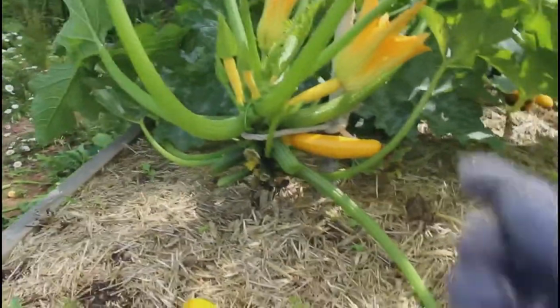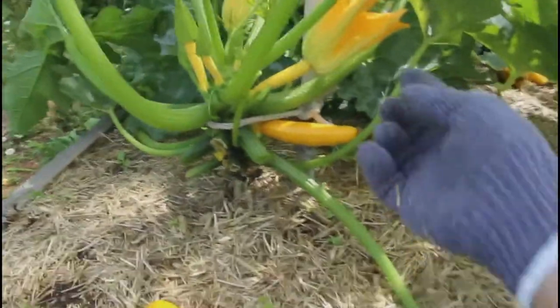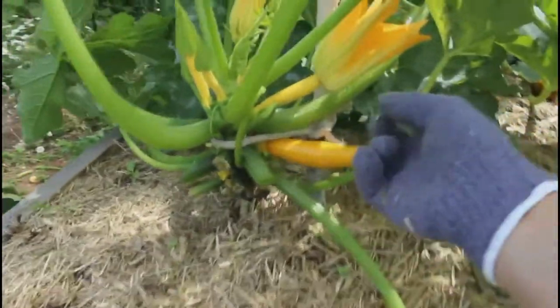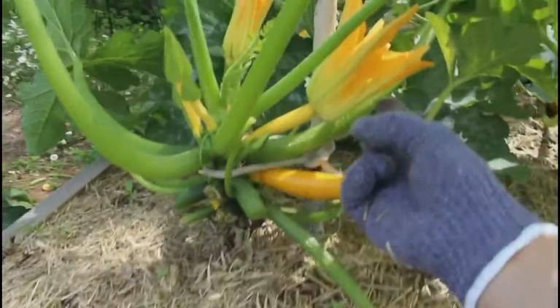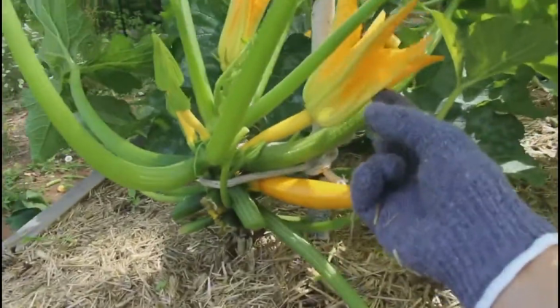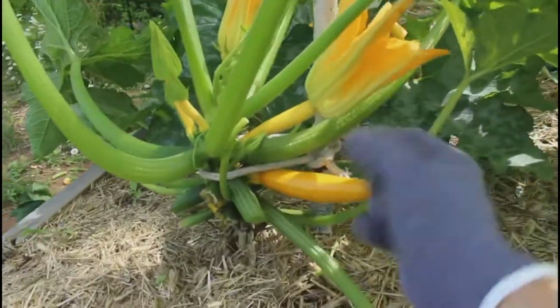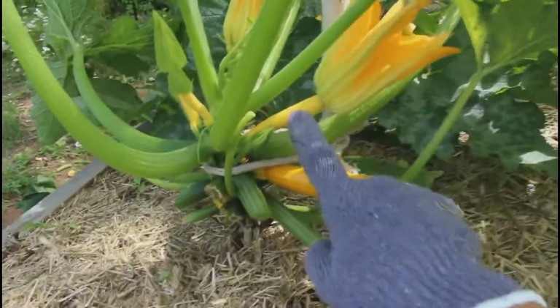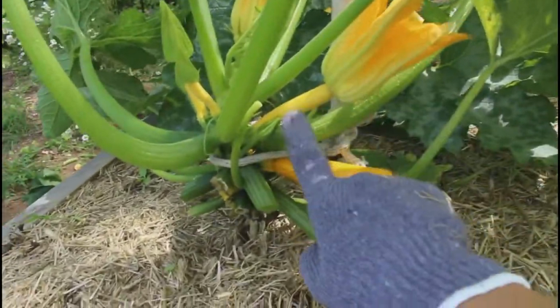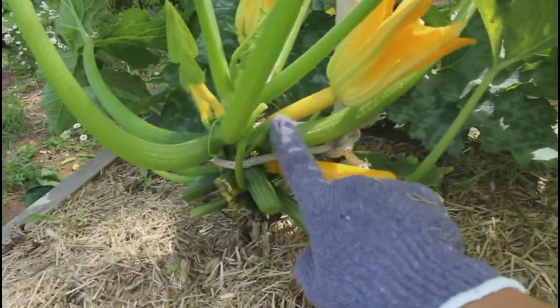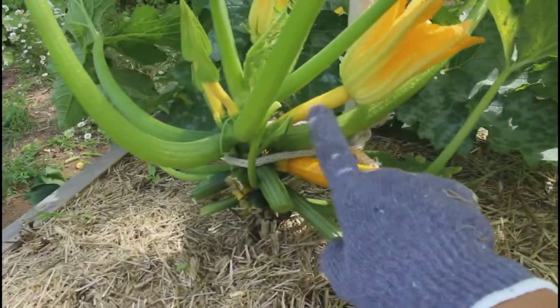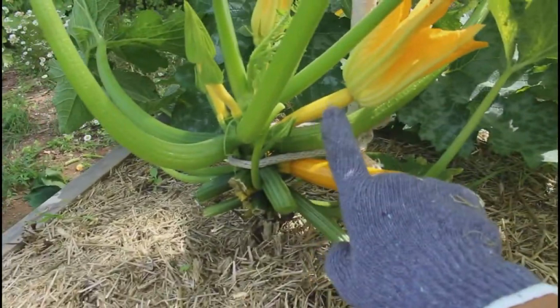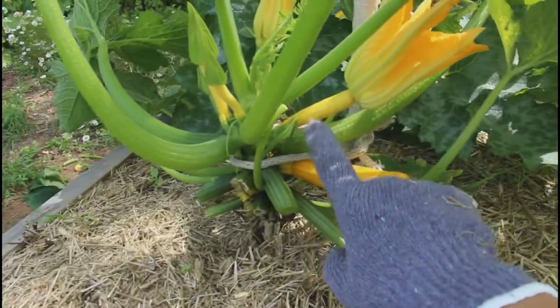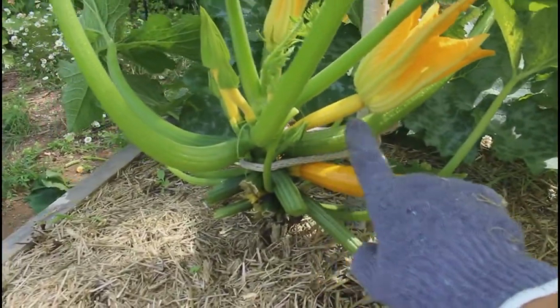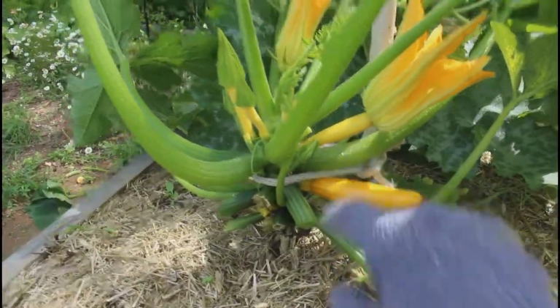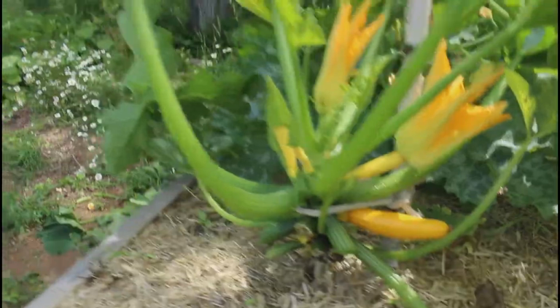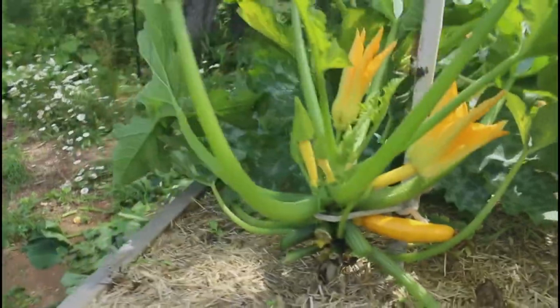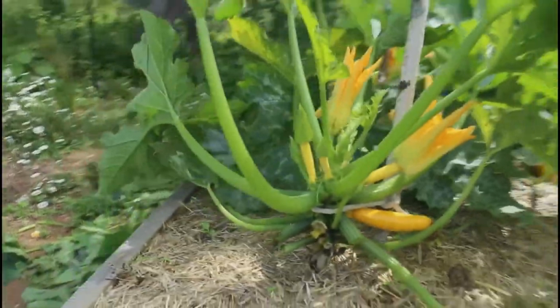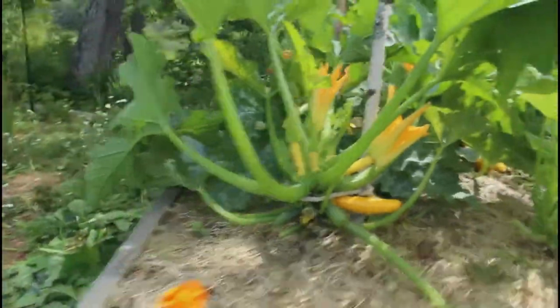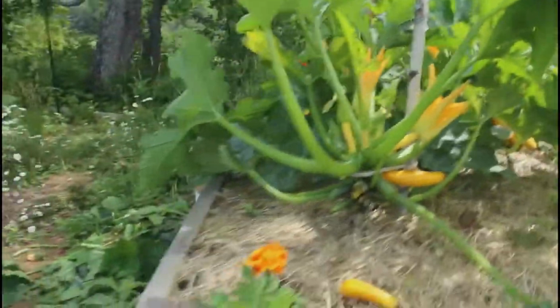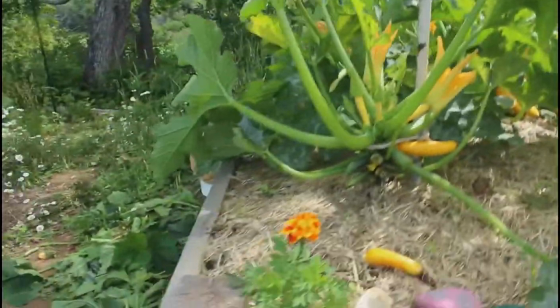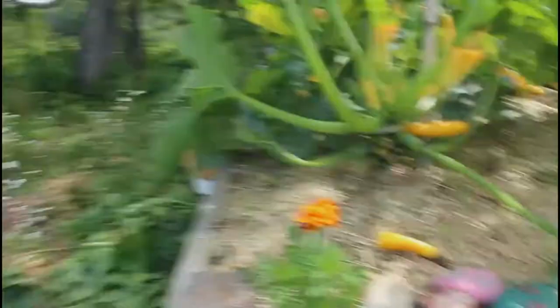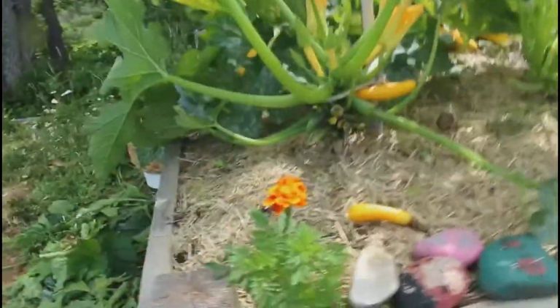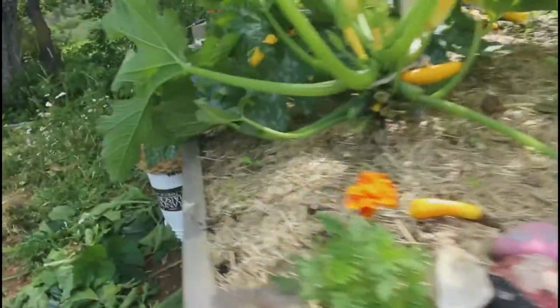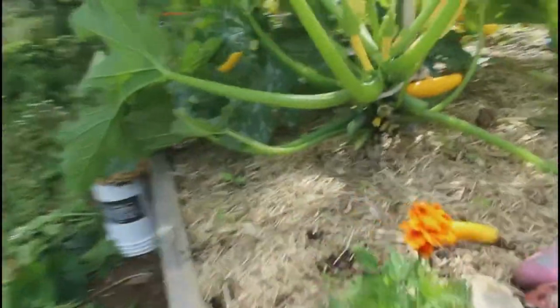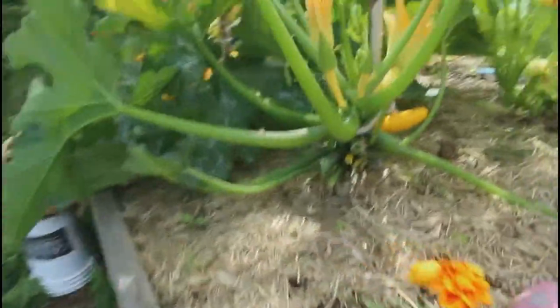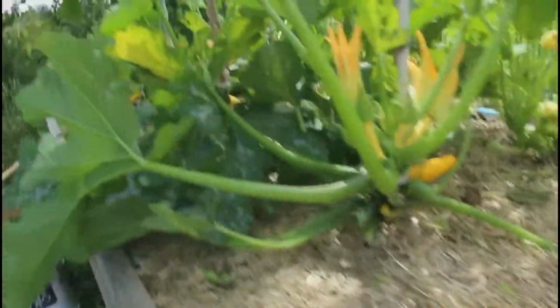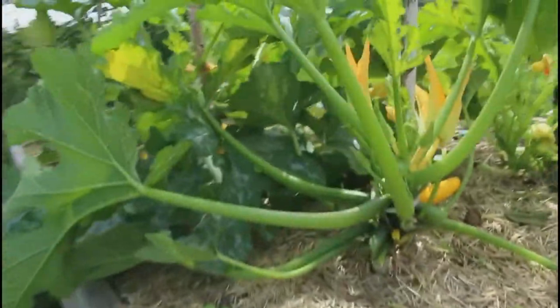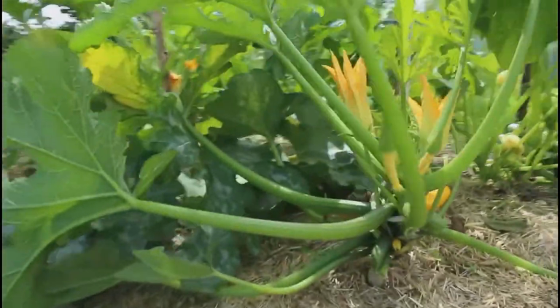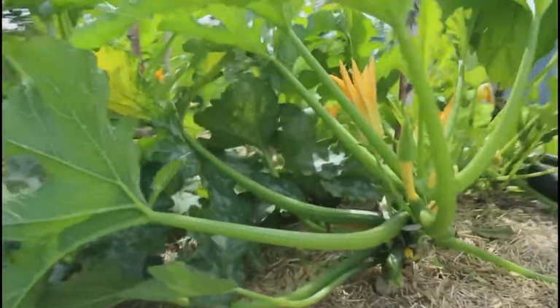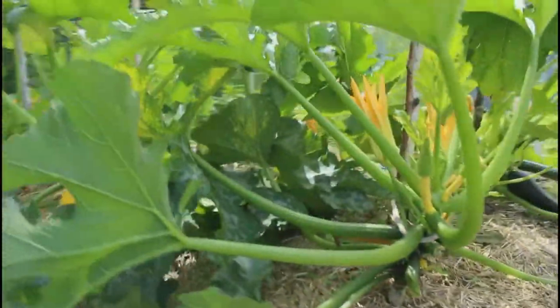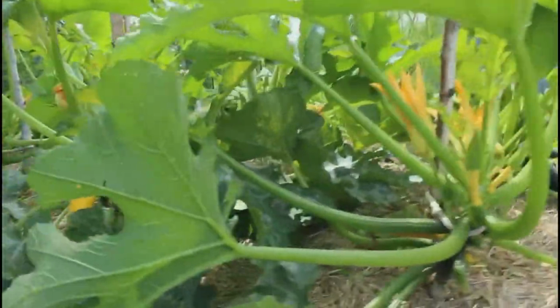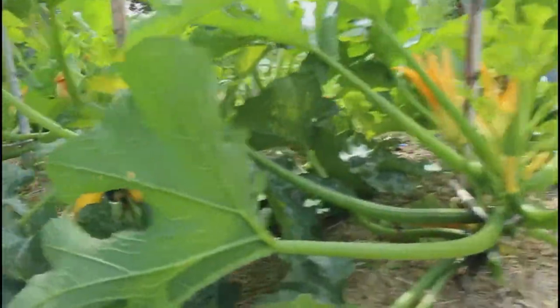Look at the flowers. And as soon as I cleared this up, there were bees coming in here.